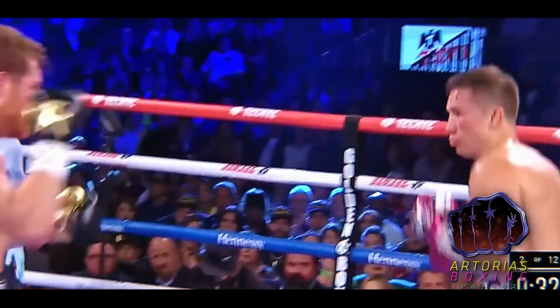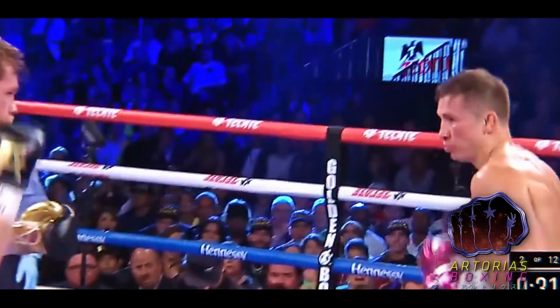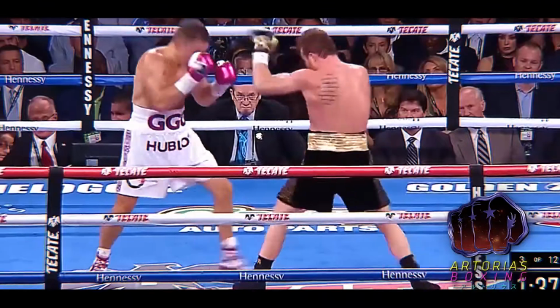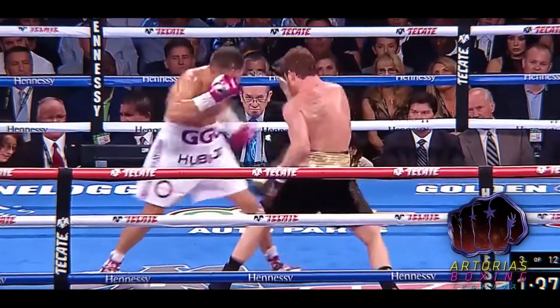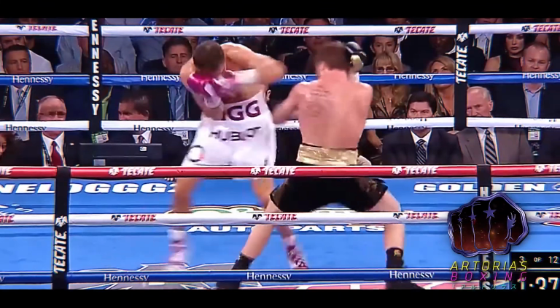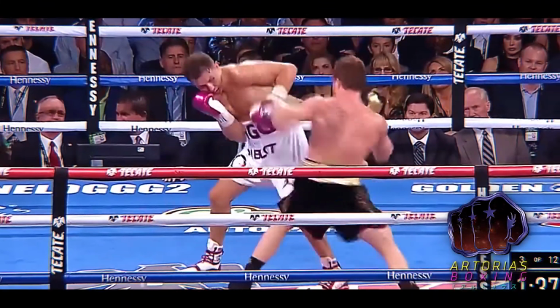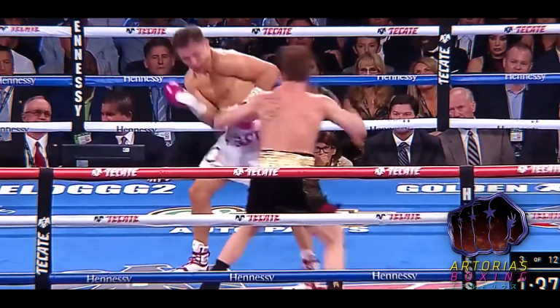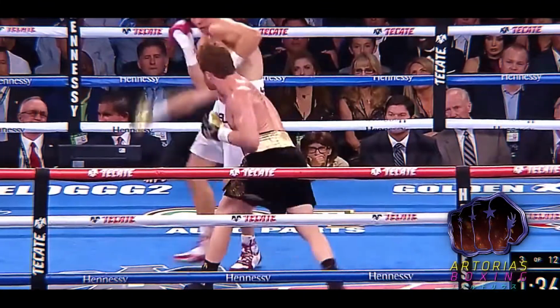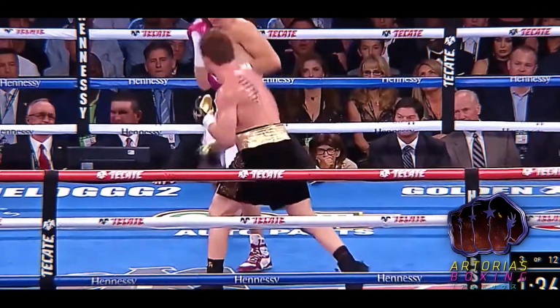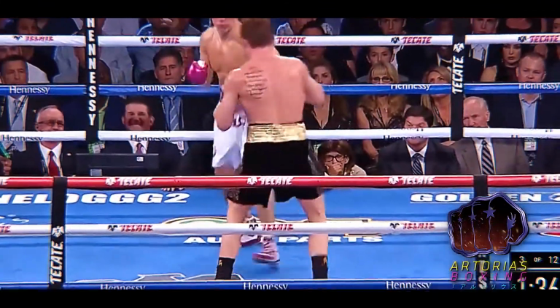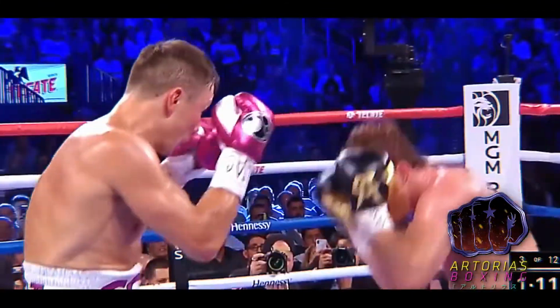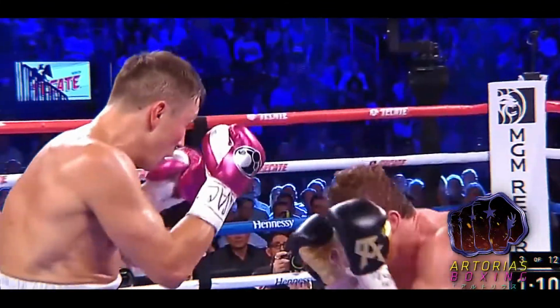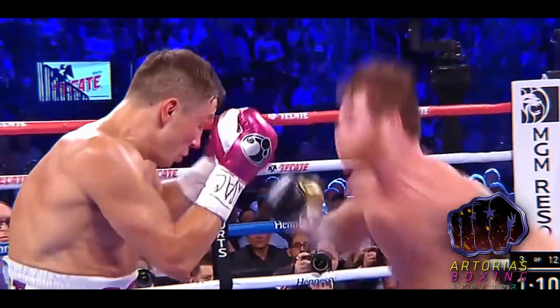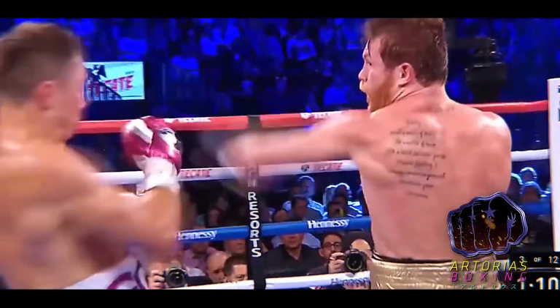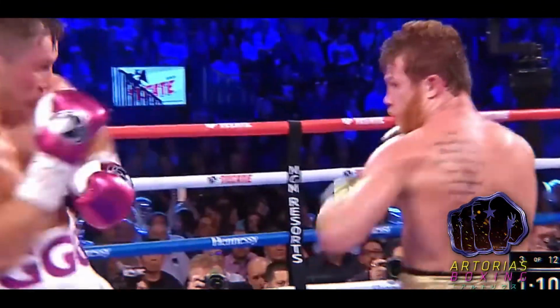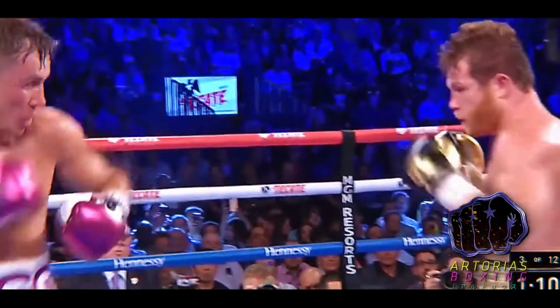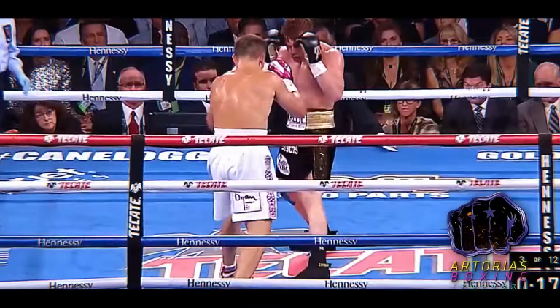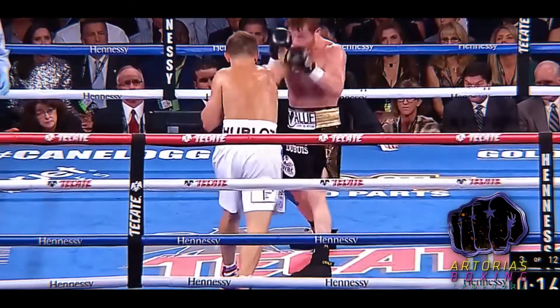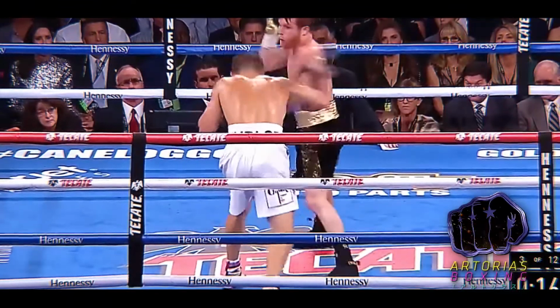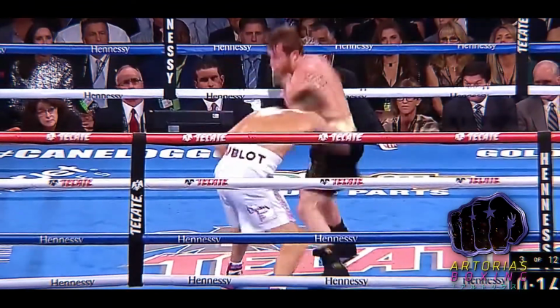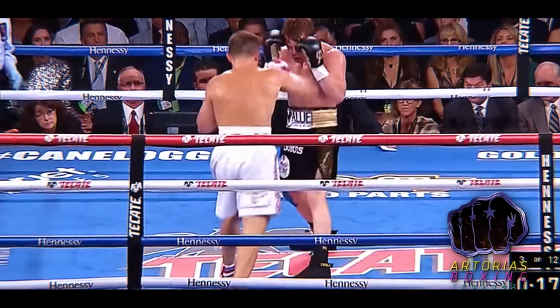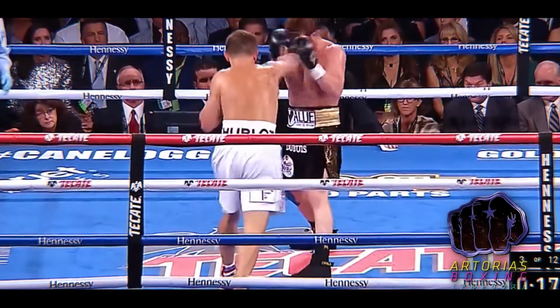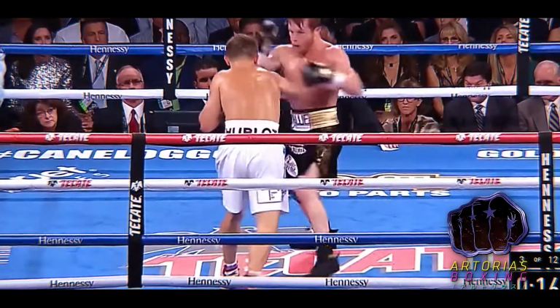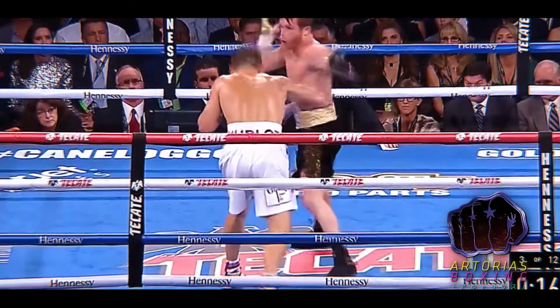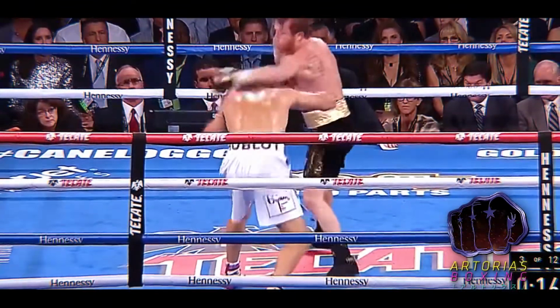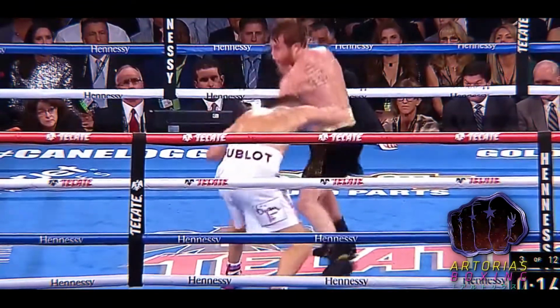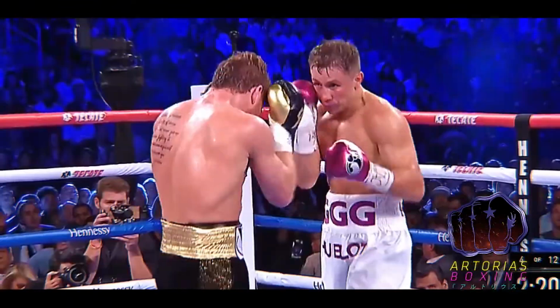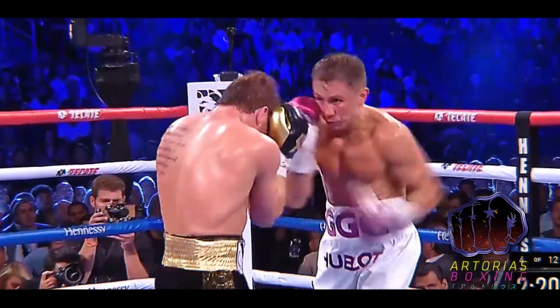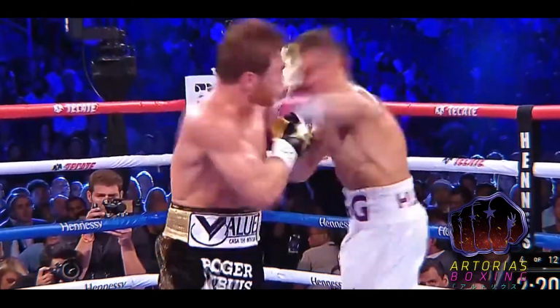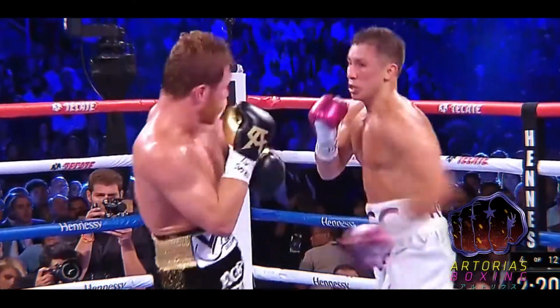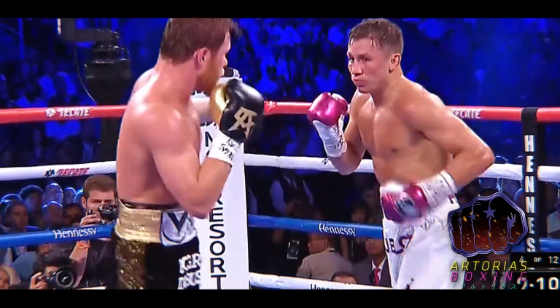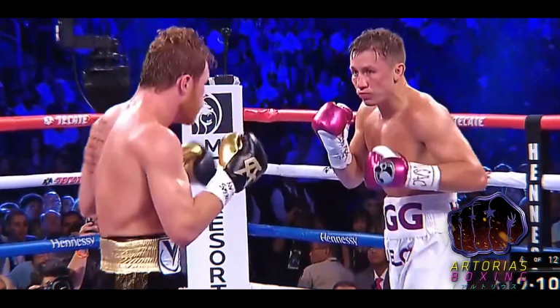First fight, Canelo standing right — a storm in the center of the ring.